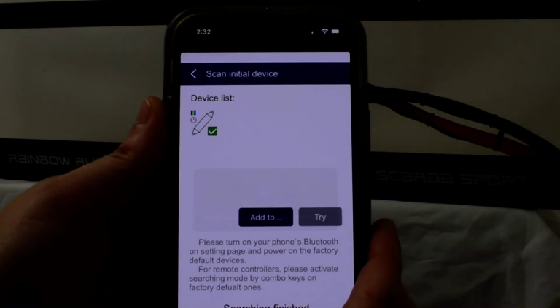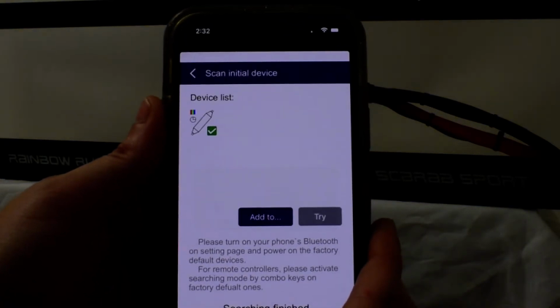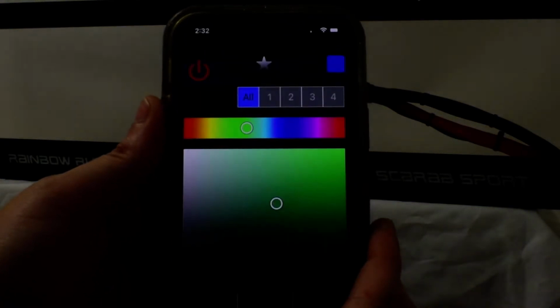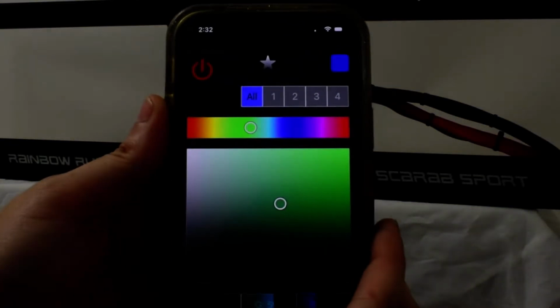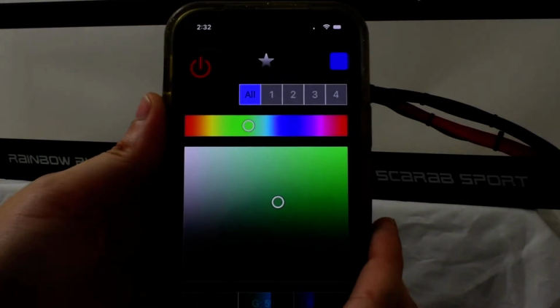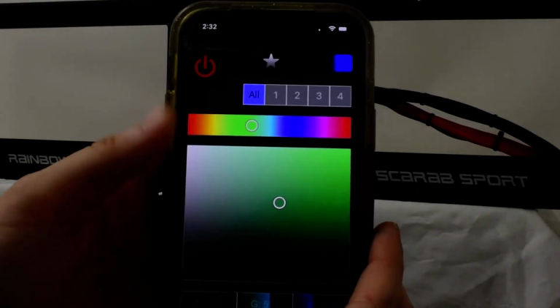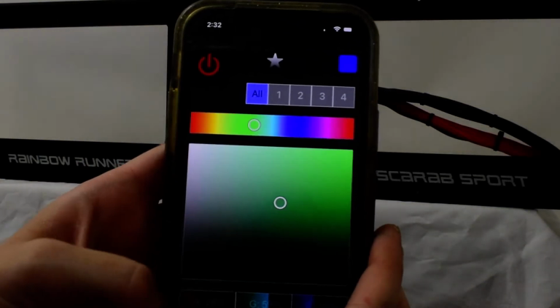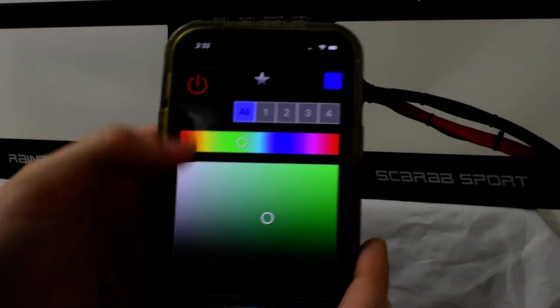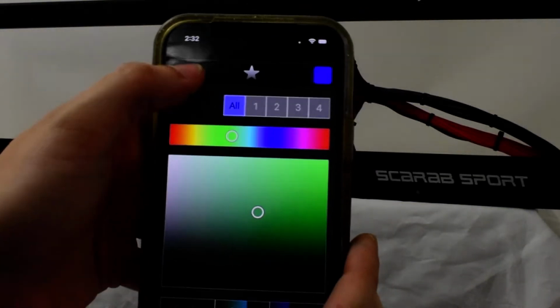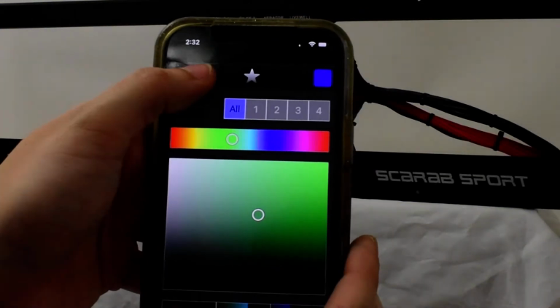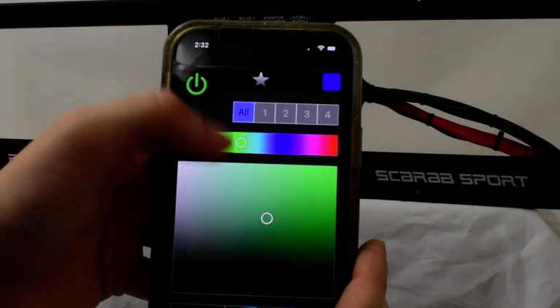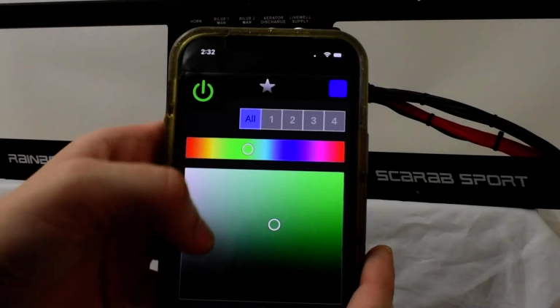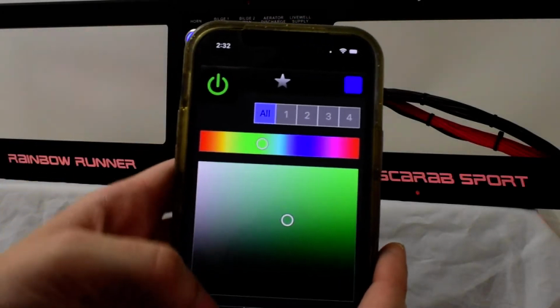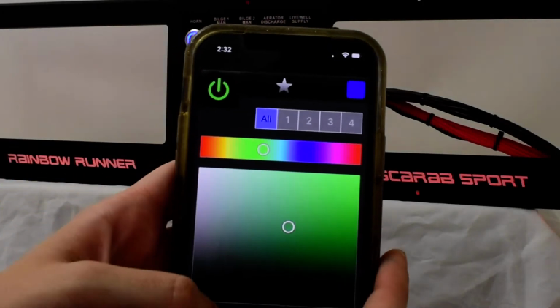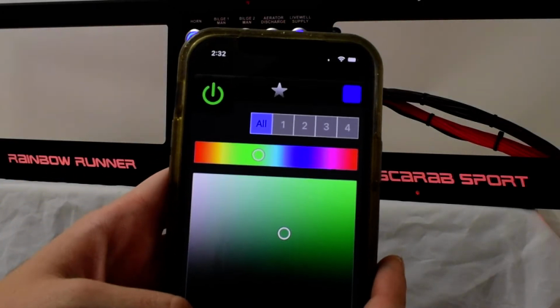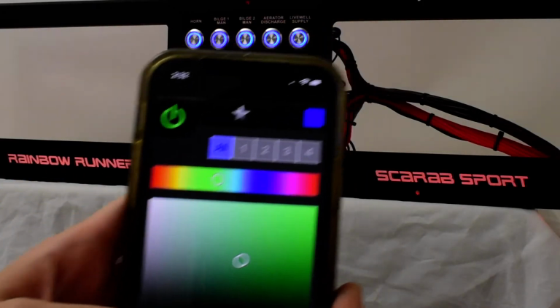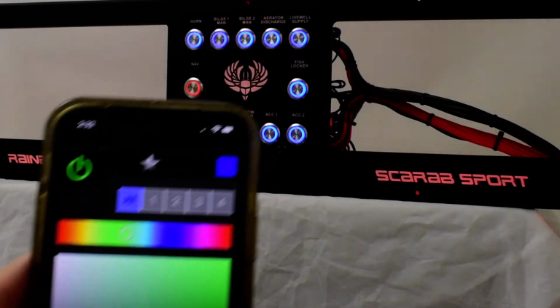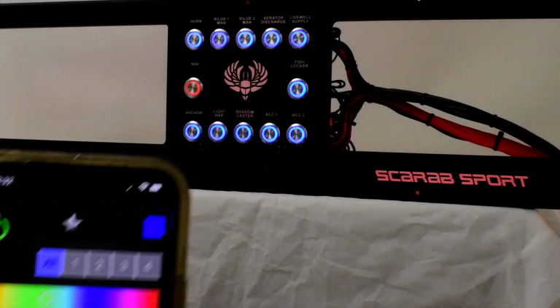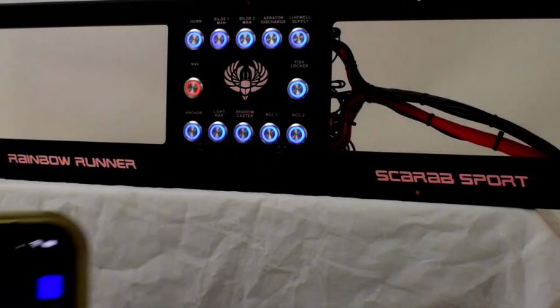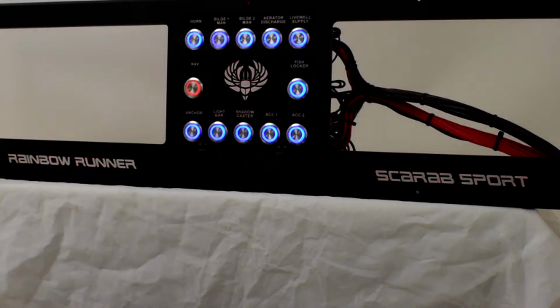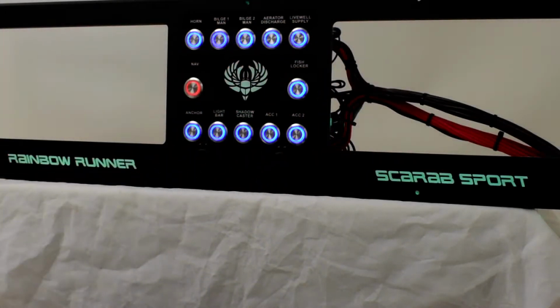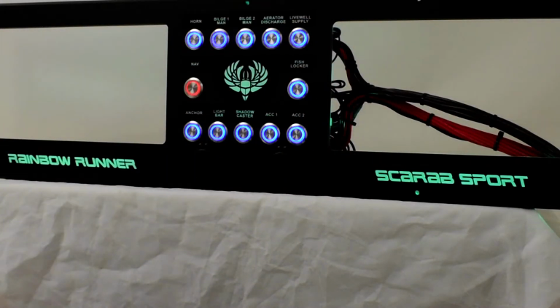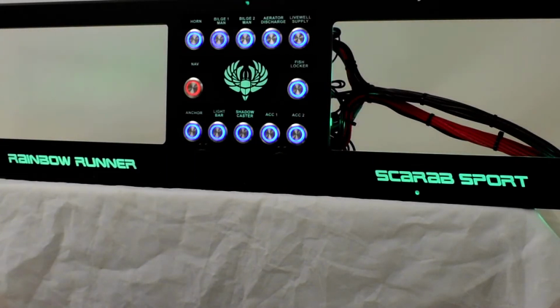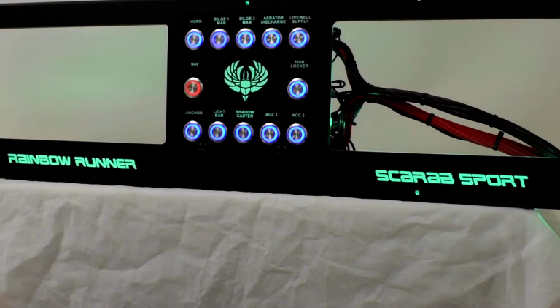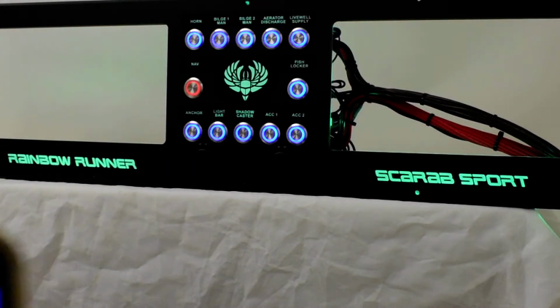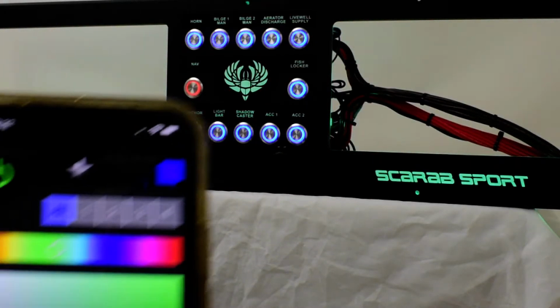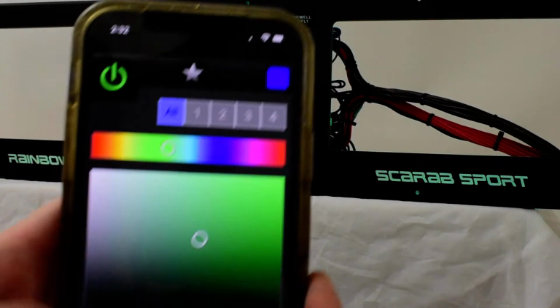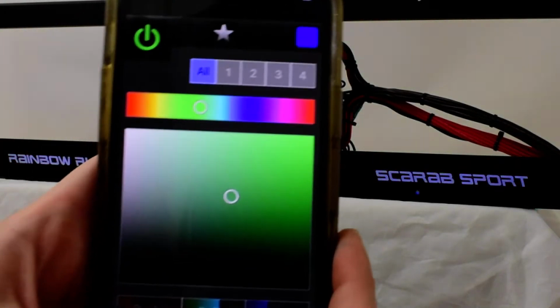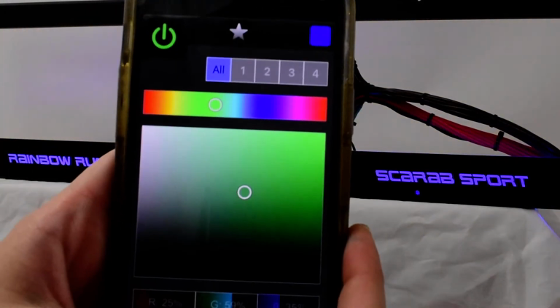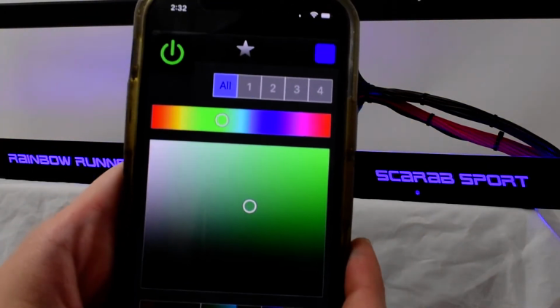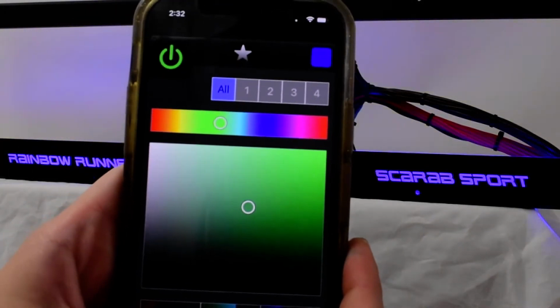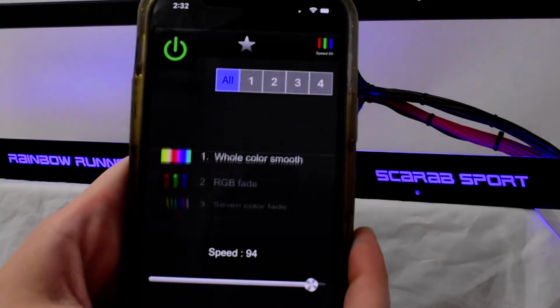Connect super simply. Turn it on. And there you go. And you have plenty of options.